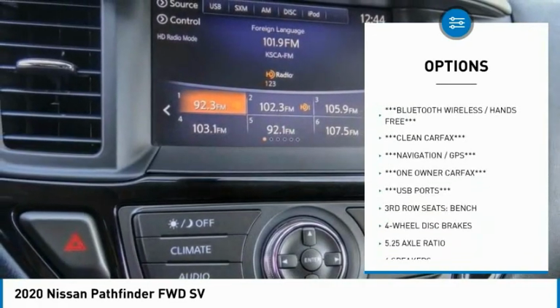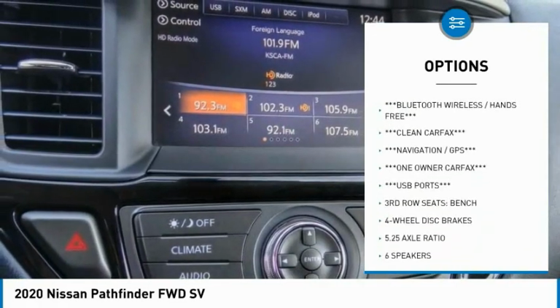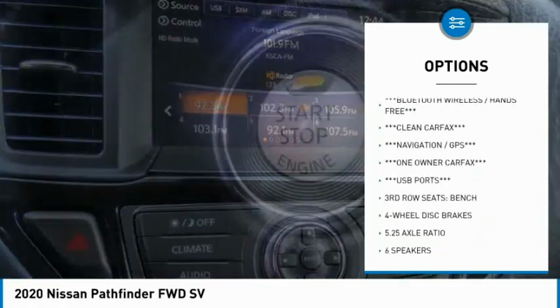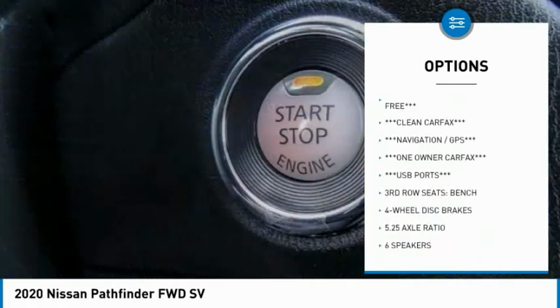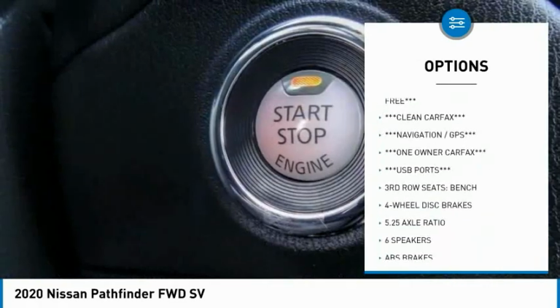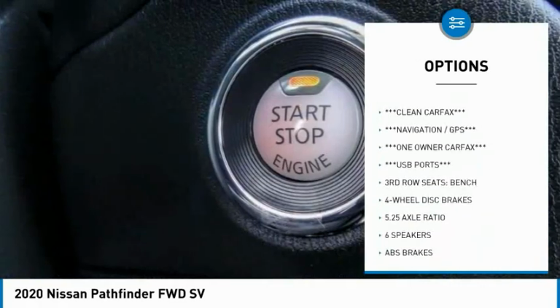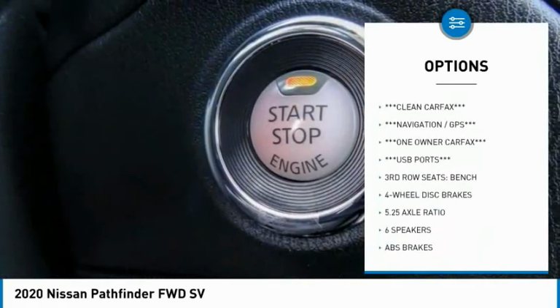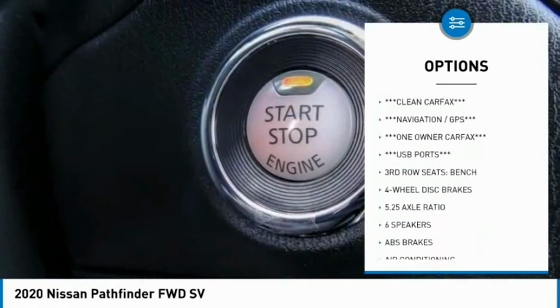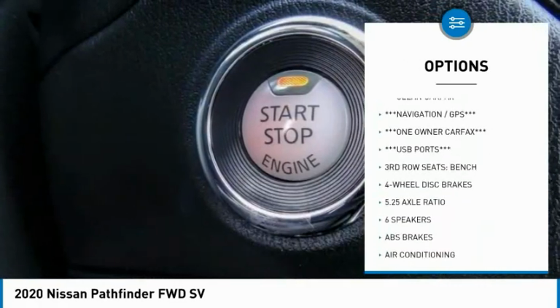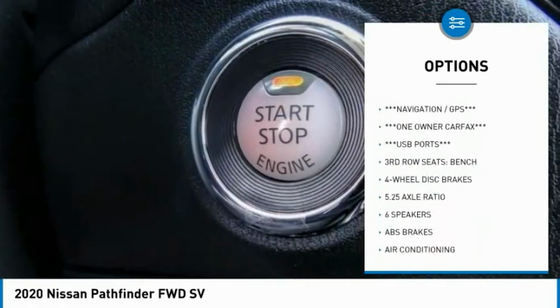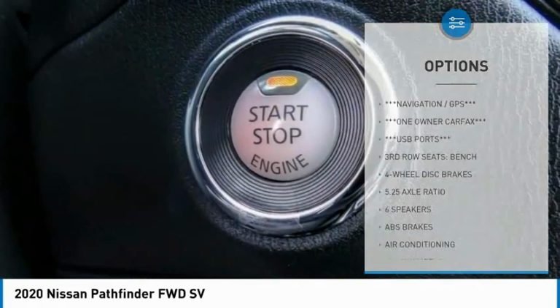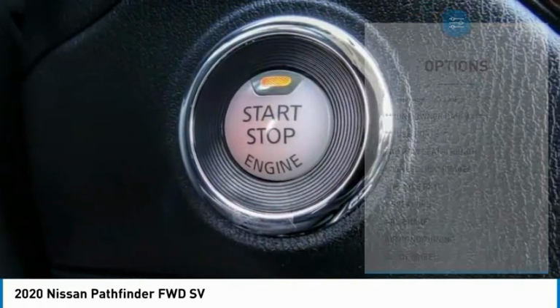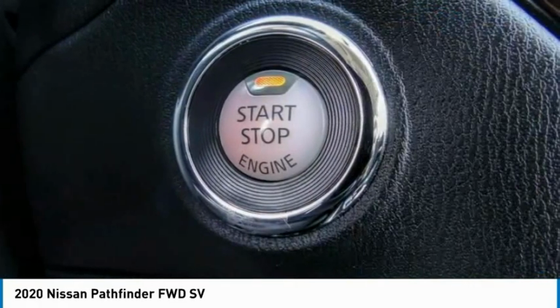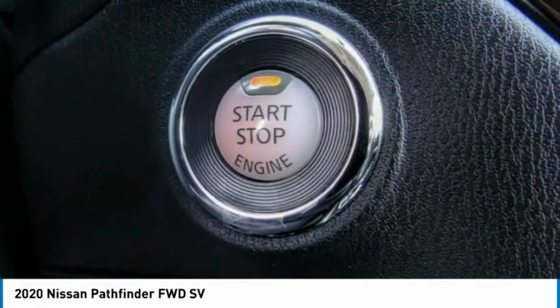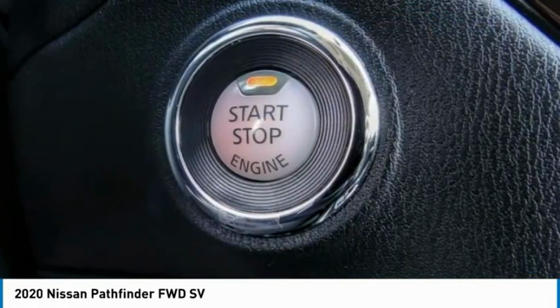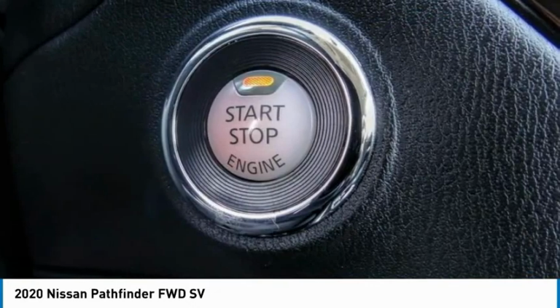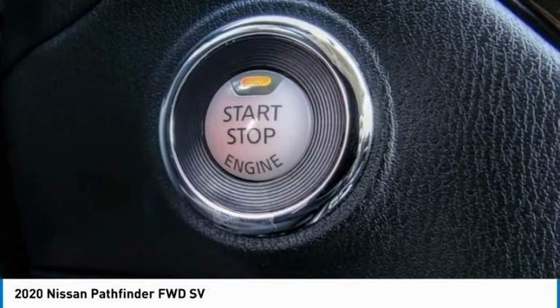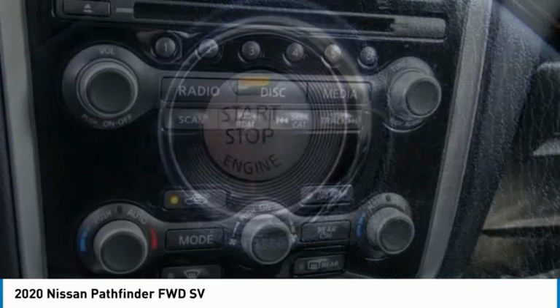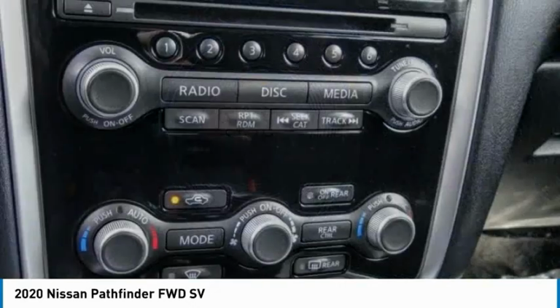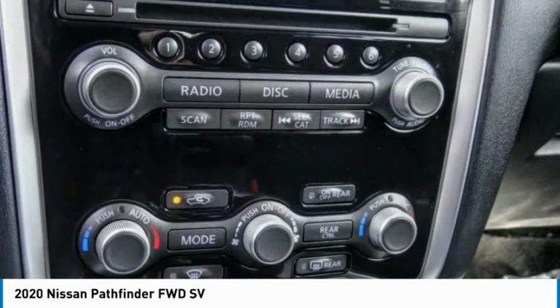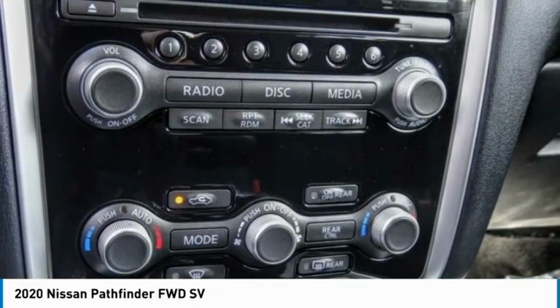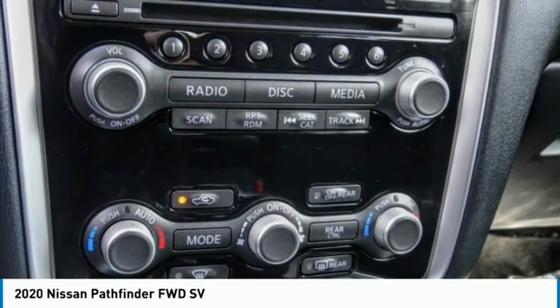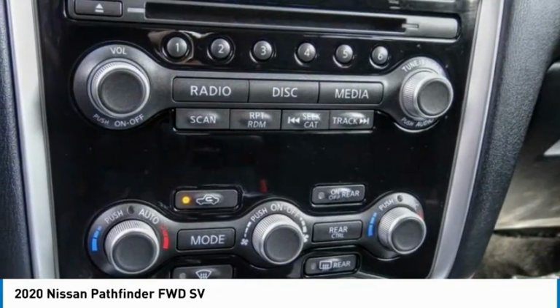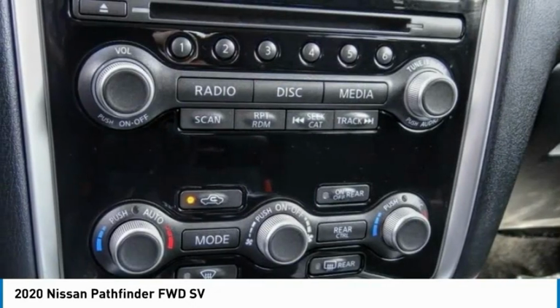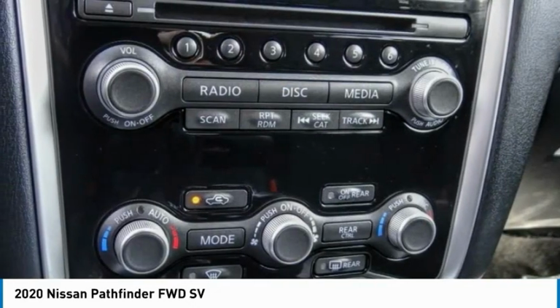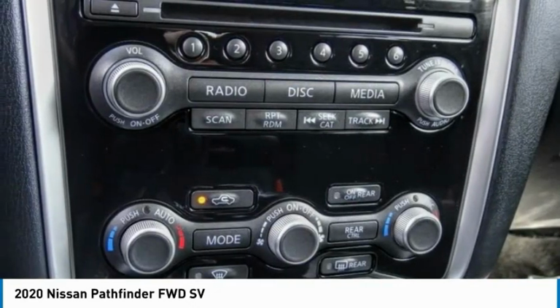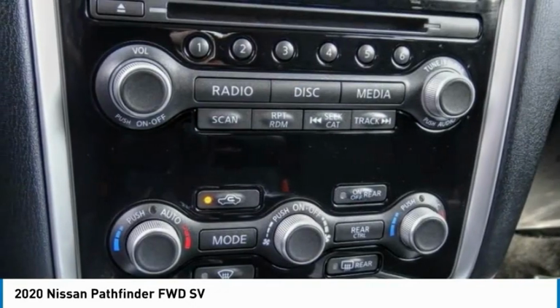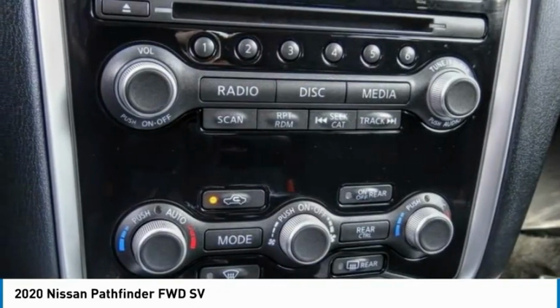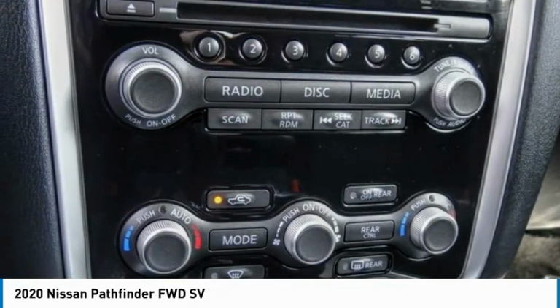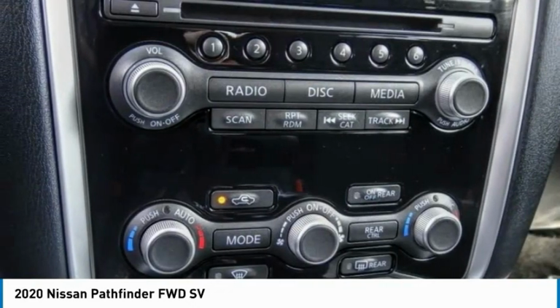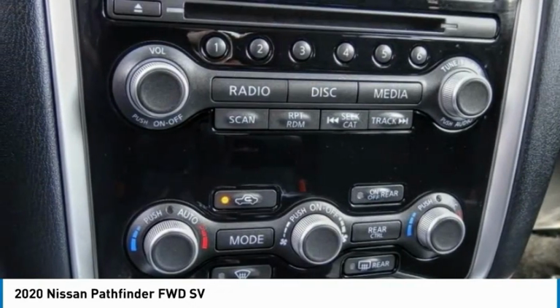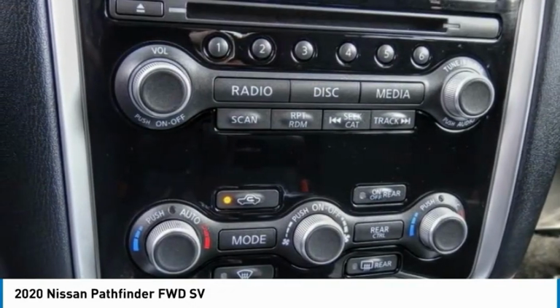Fog lights, four-wheel disc brakes, speed control, rear window defroster, and rear window wiper.